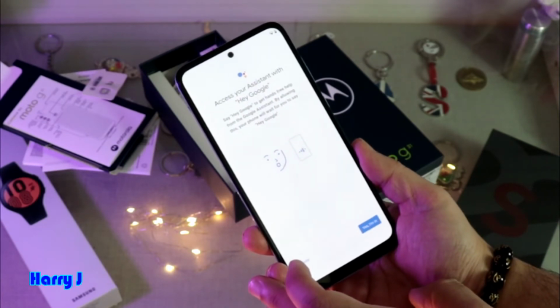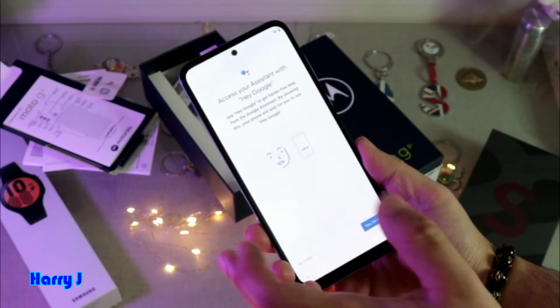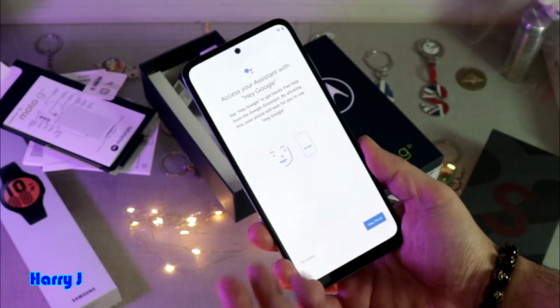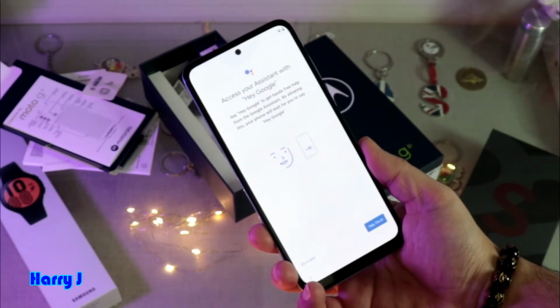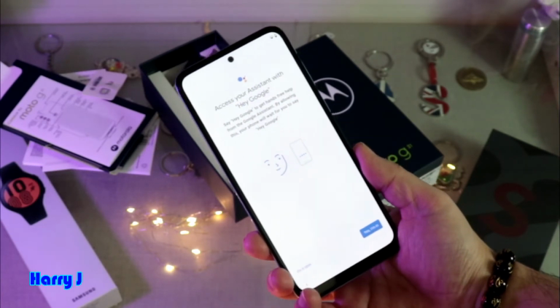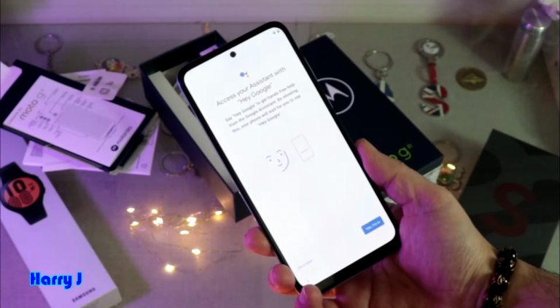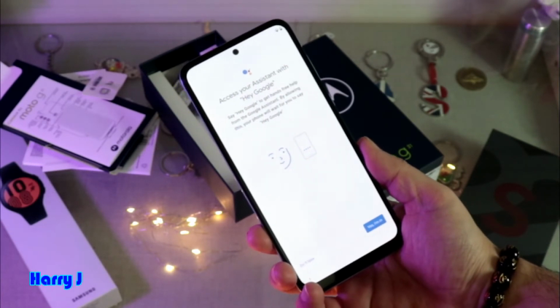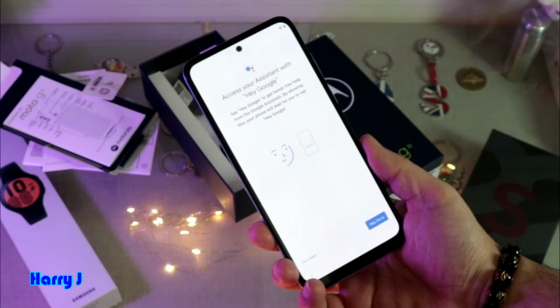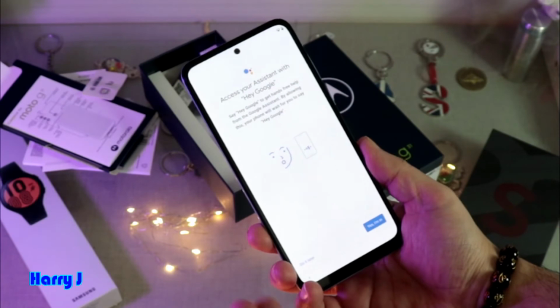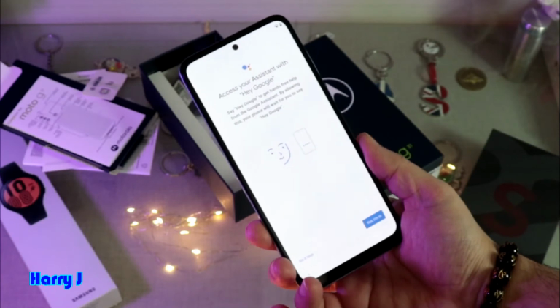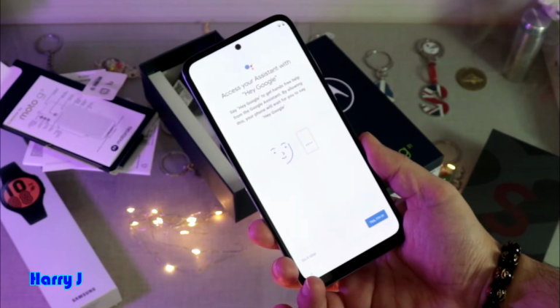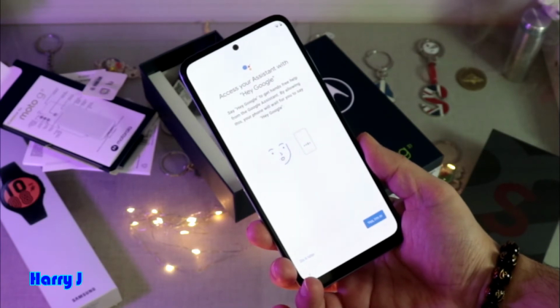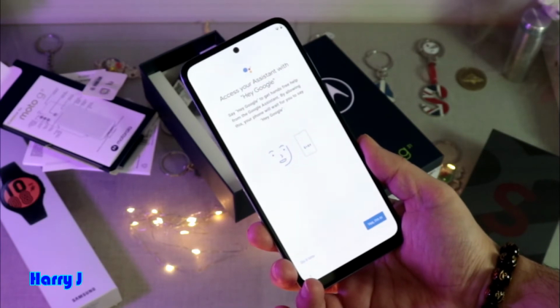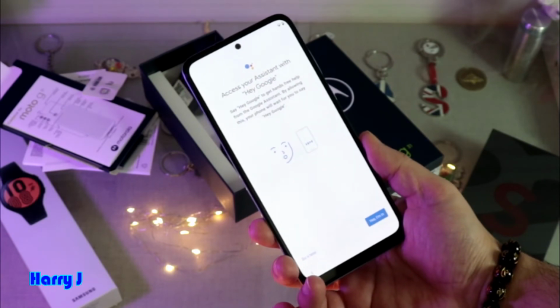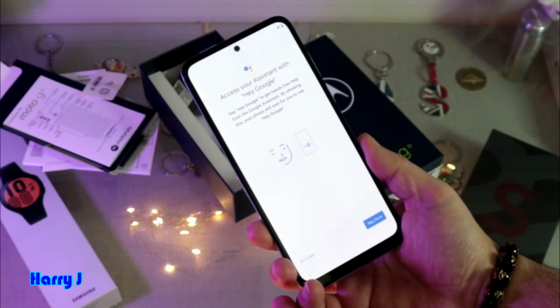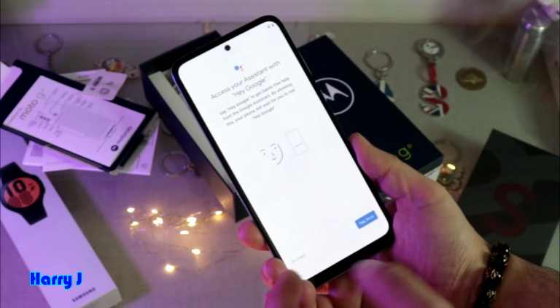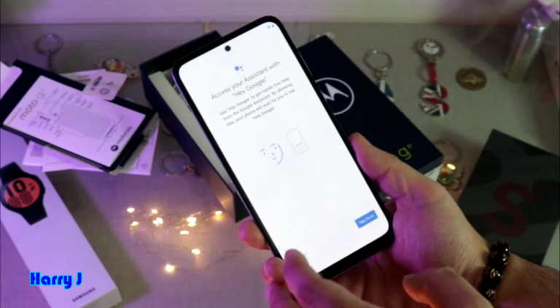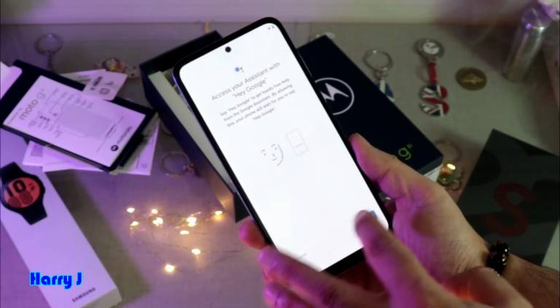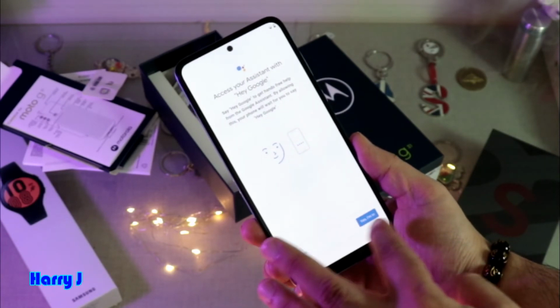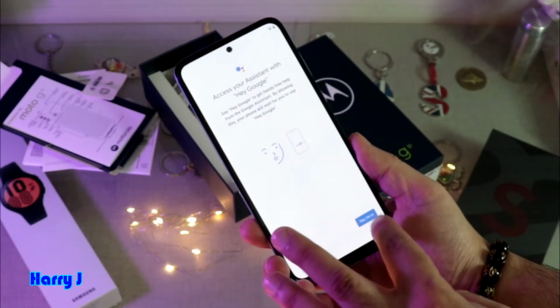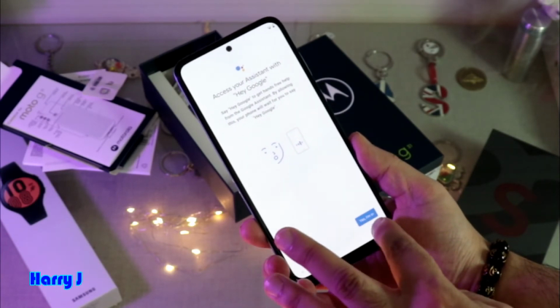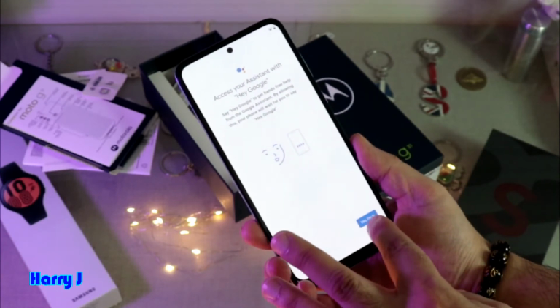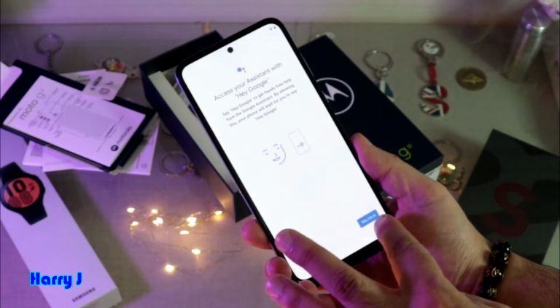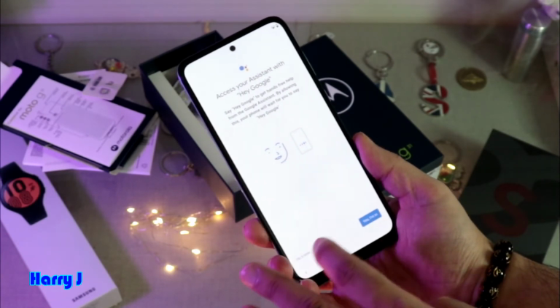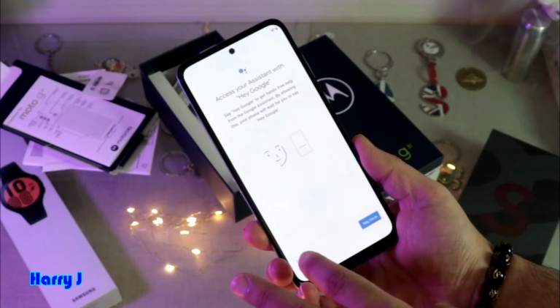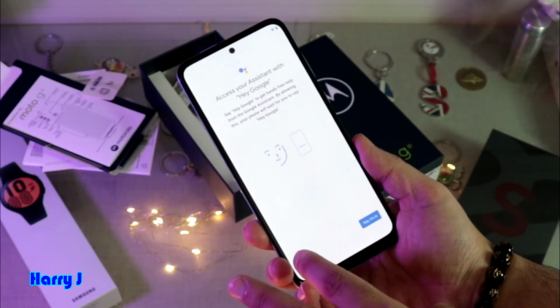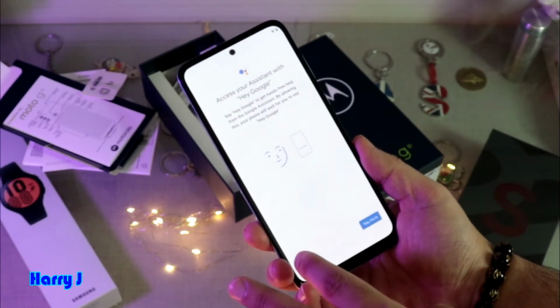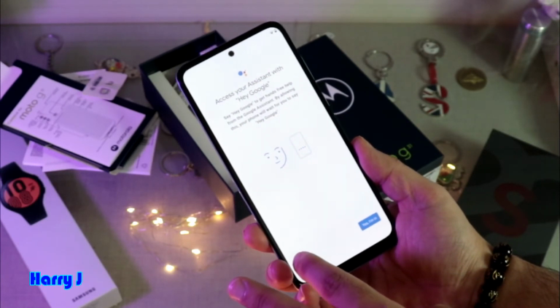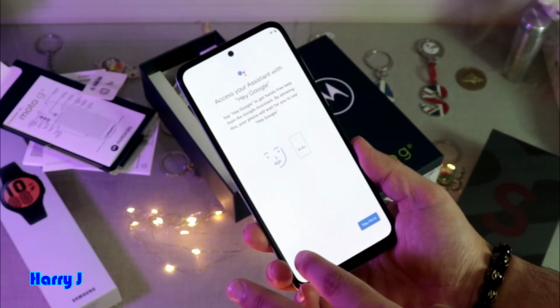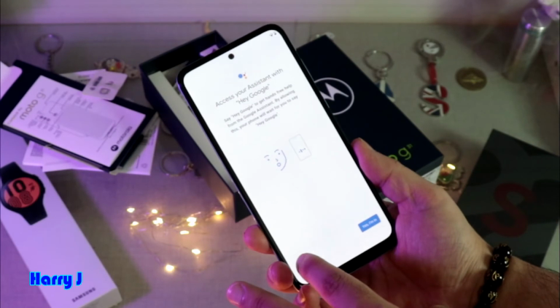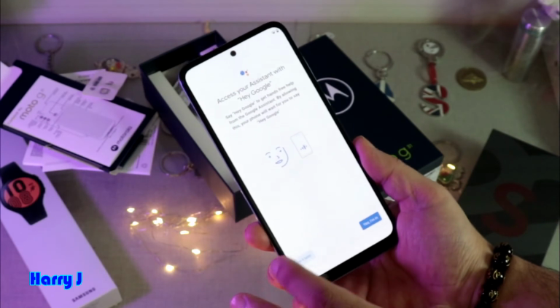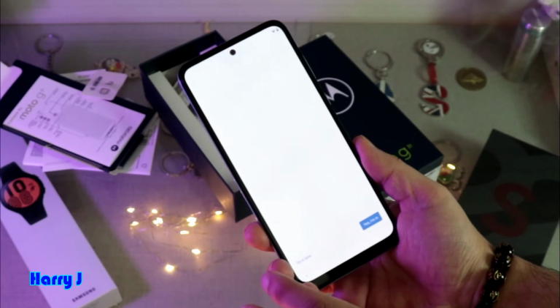This is the Google Voice Assistant setup. You can set it up if you want. Since I don't want to set it up right now, I hit Do It Later.